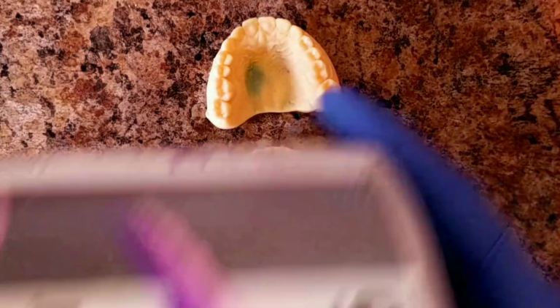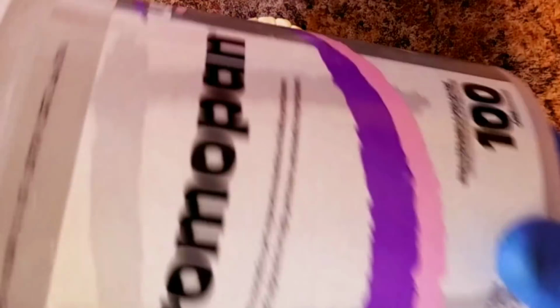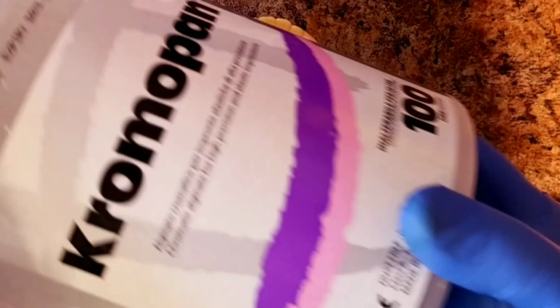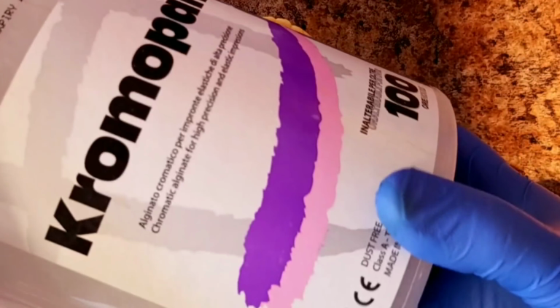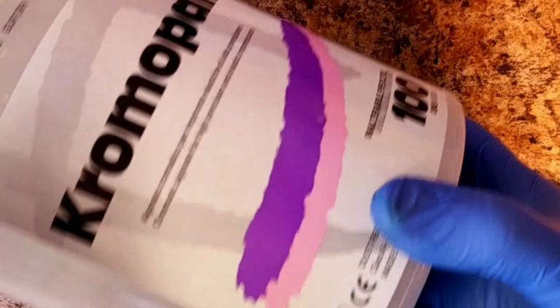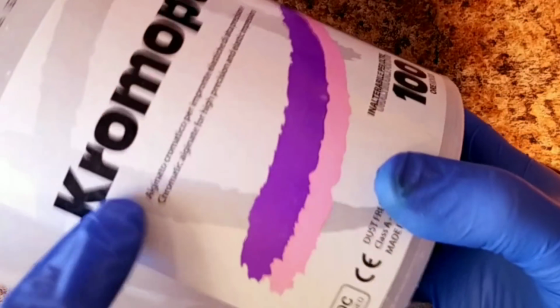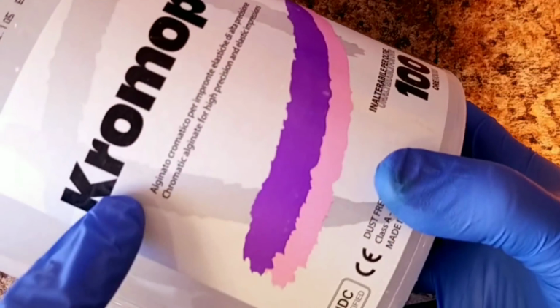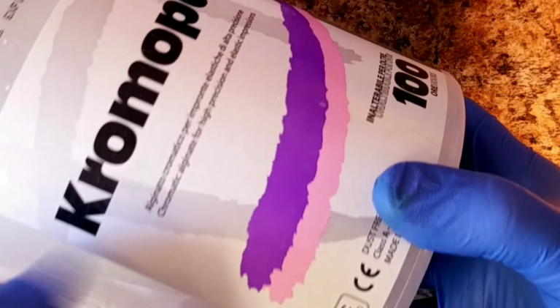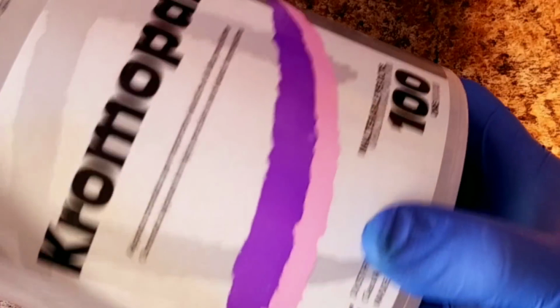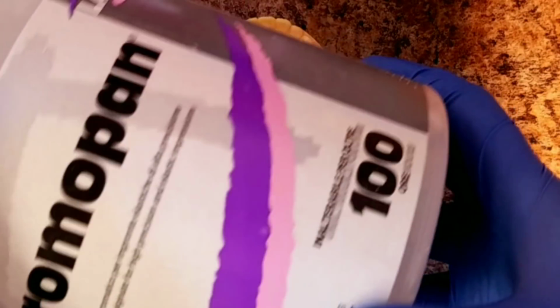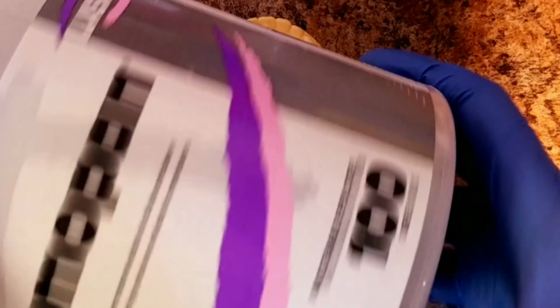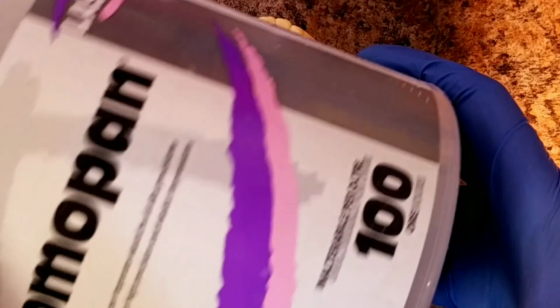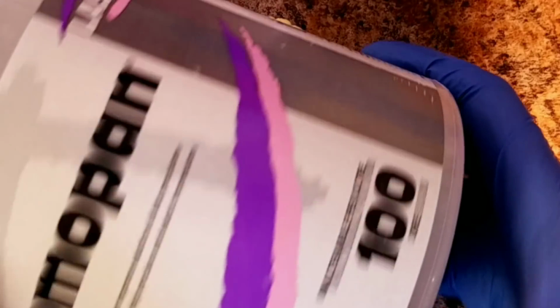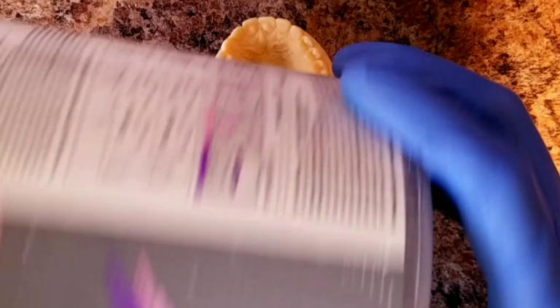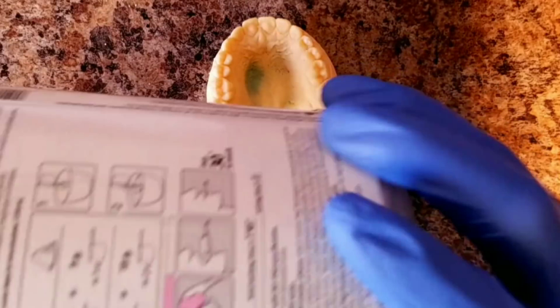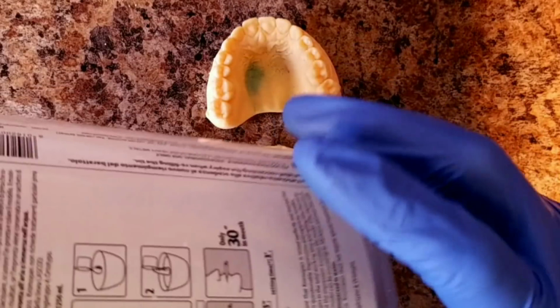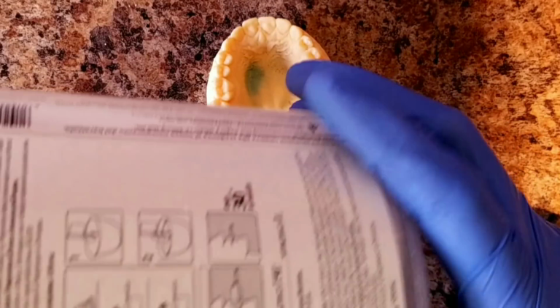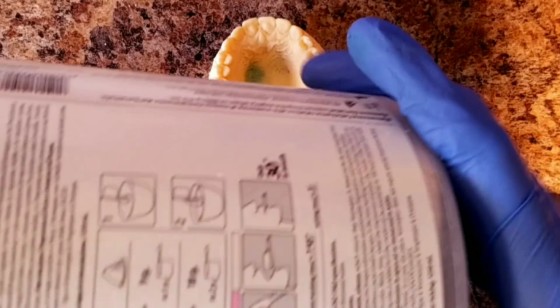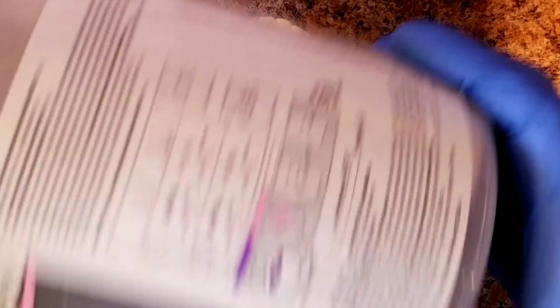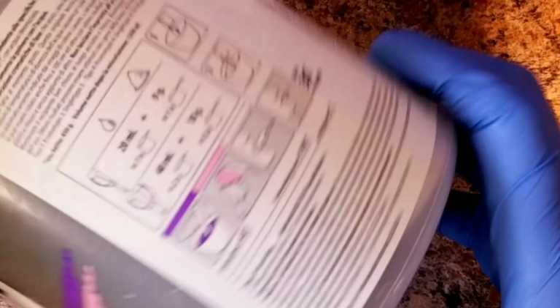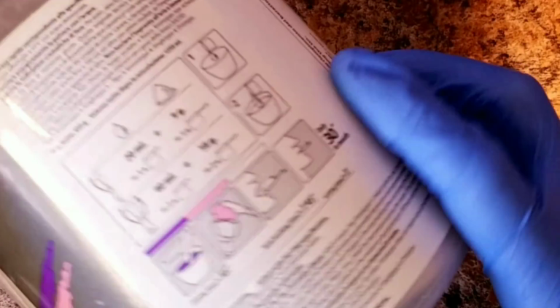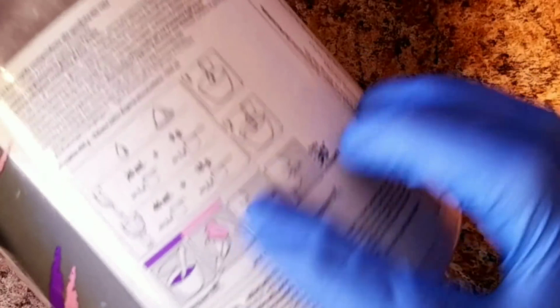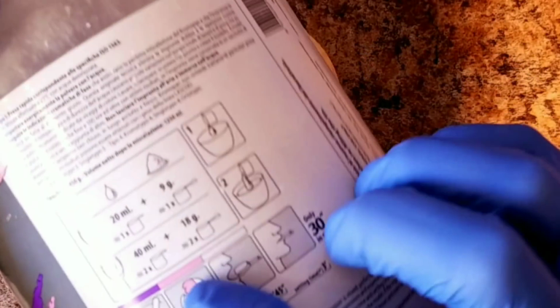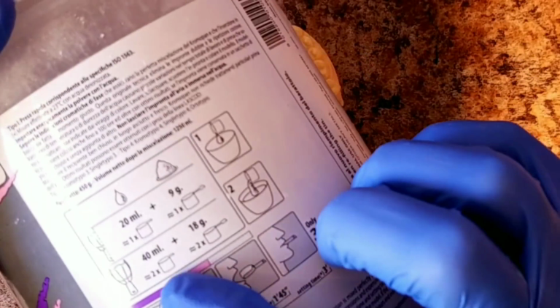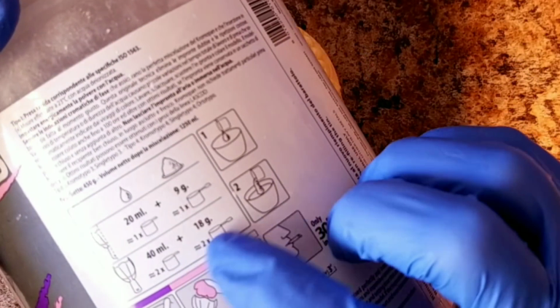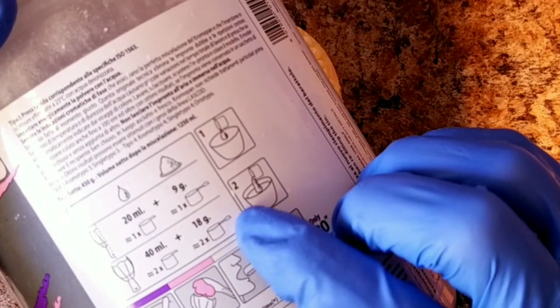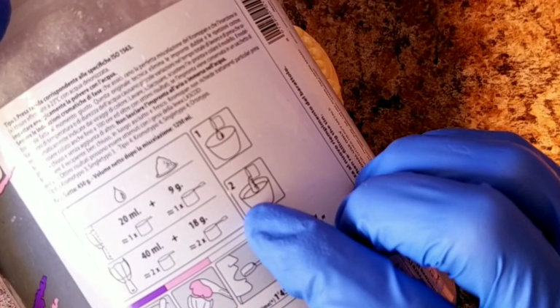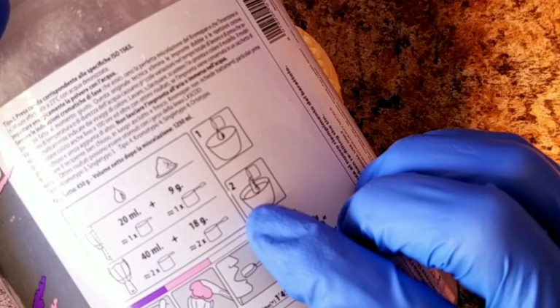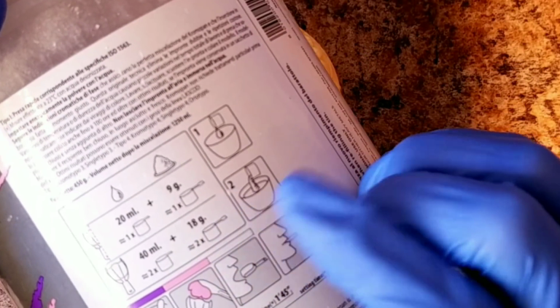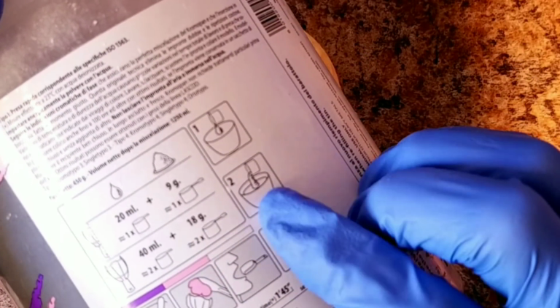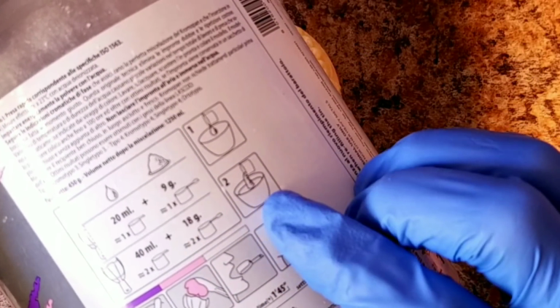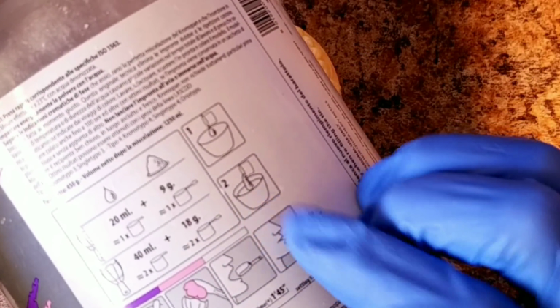I like to use Chromapan. Most people use it just to take impressions. Follow the directions on the back — it's pretty simple.